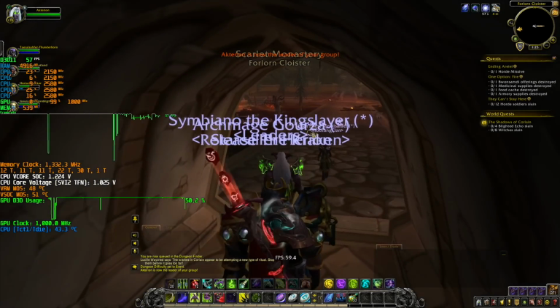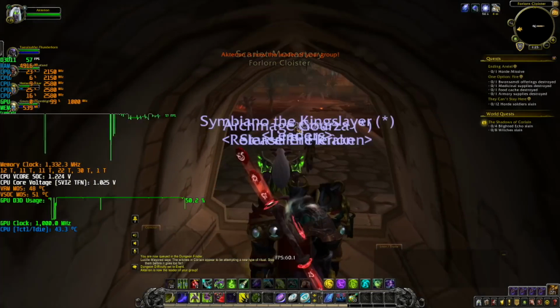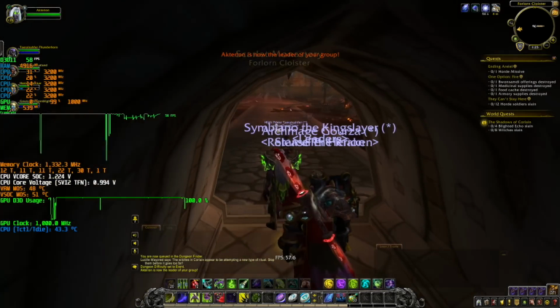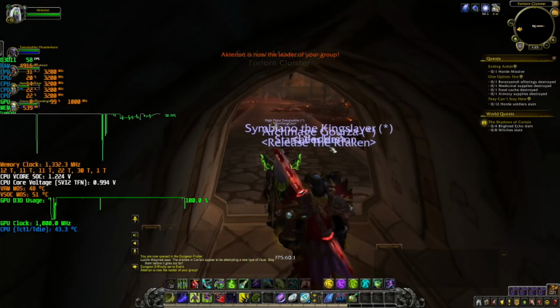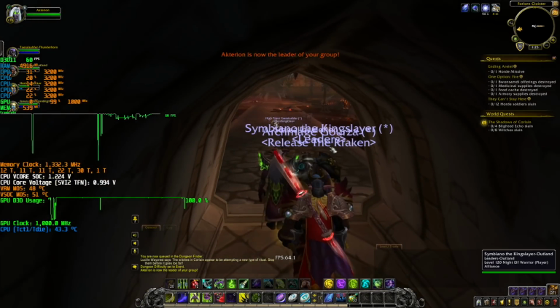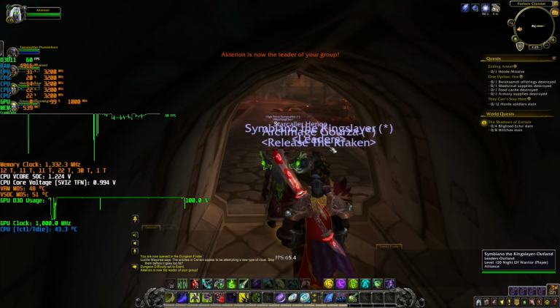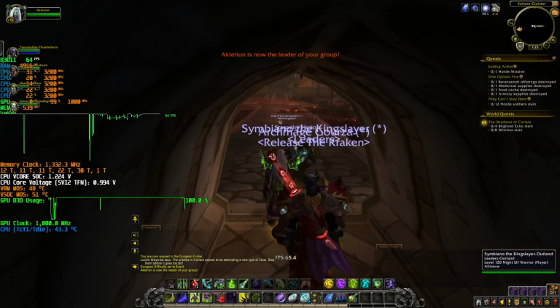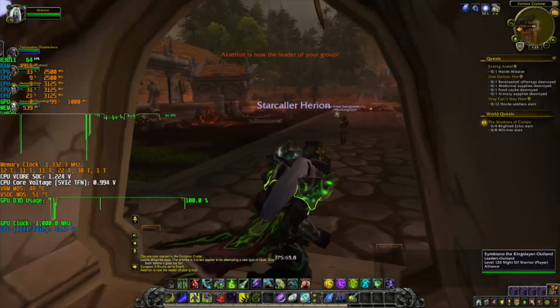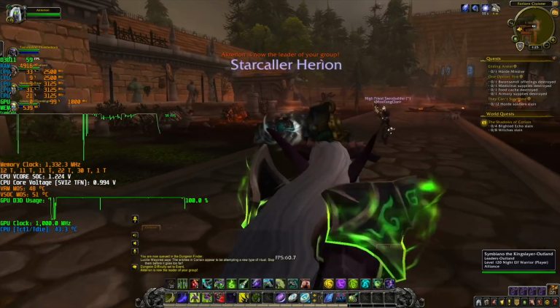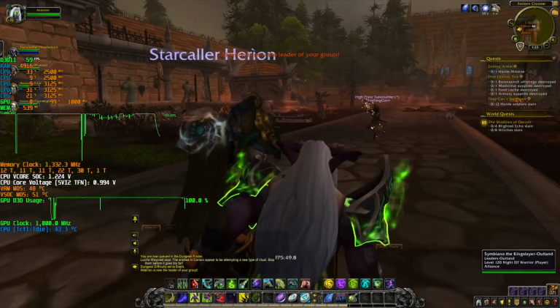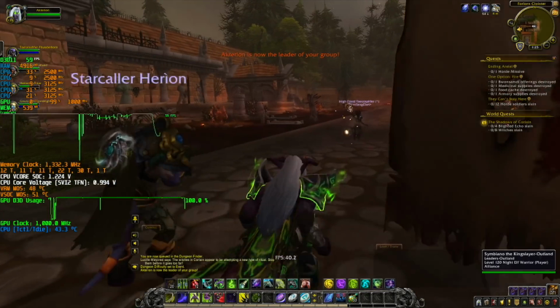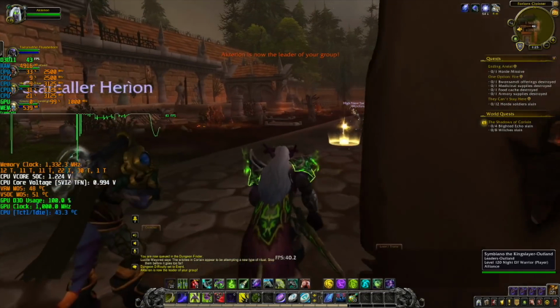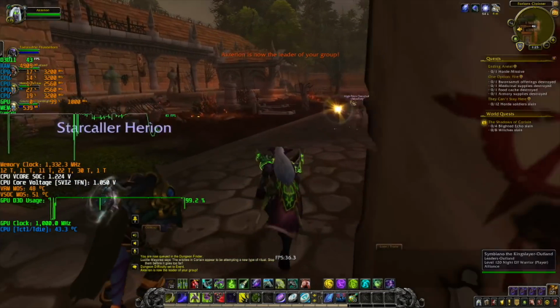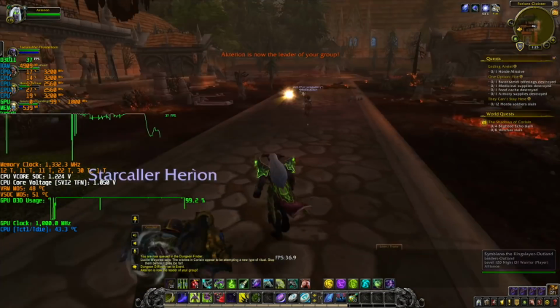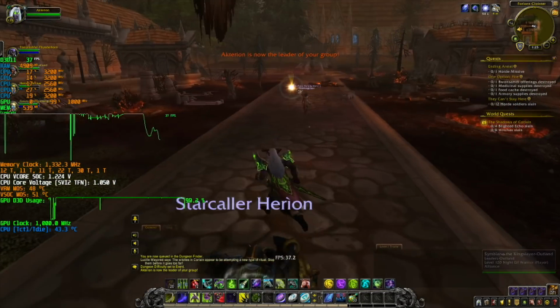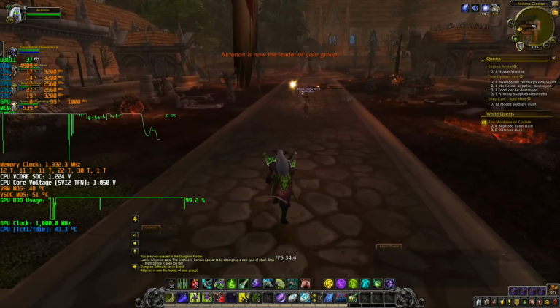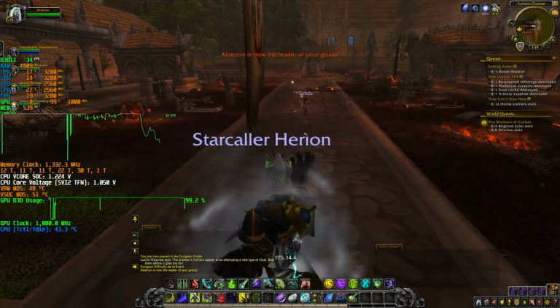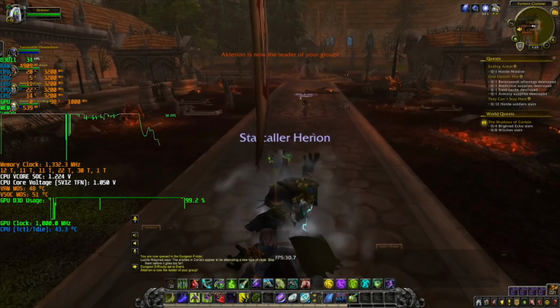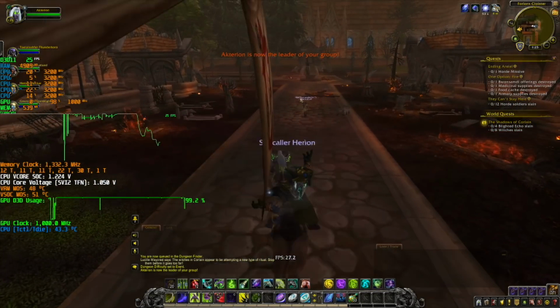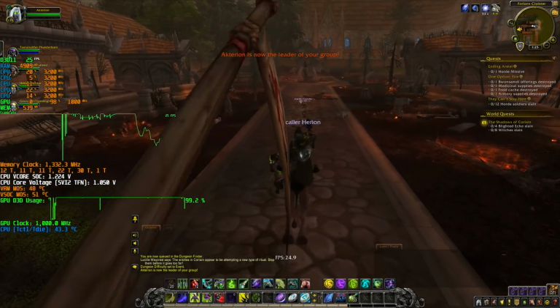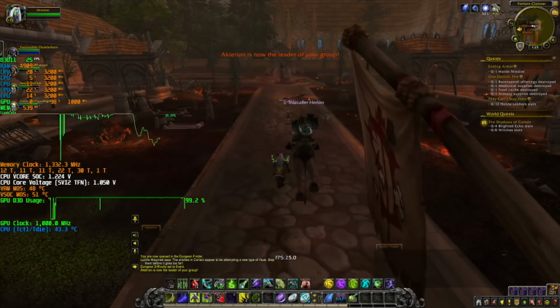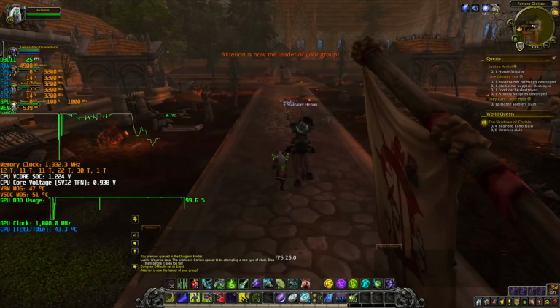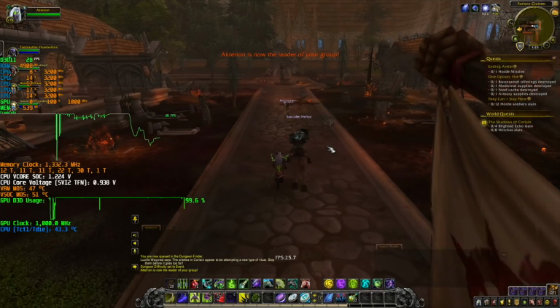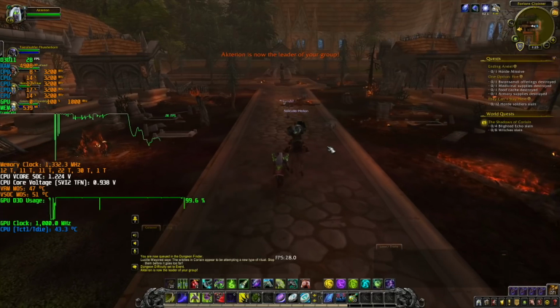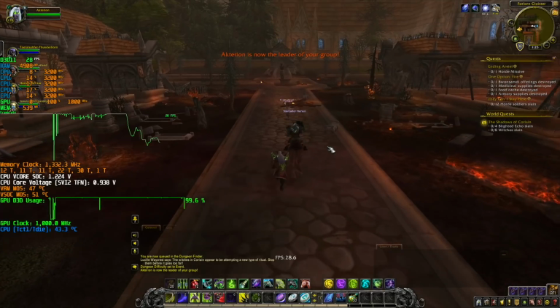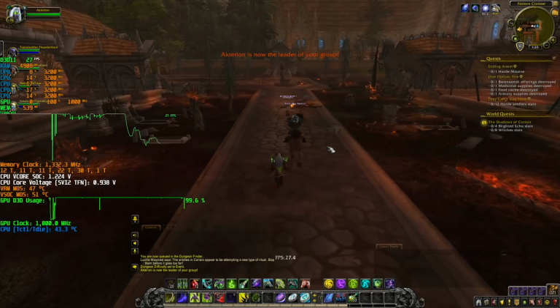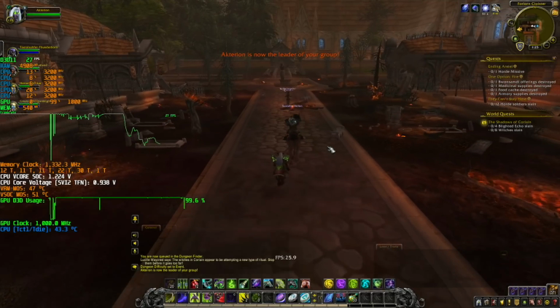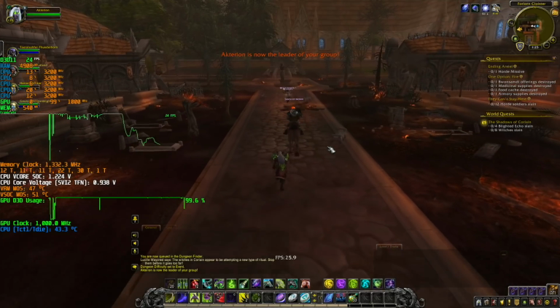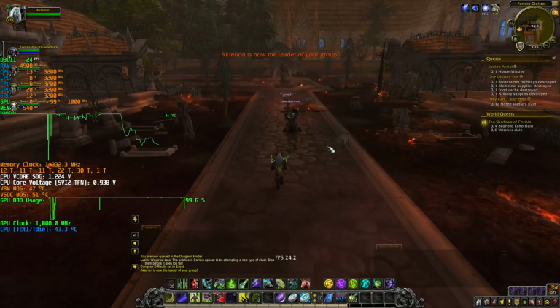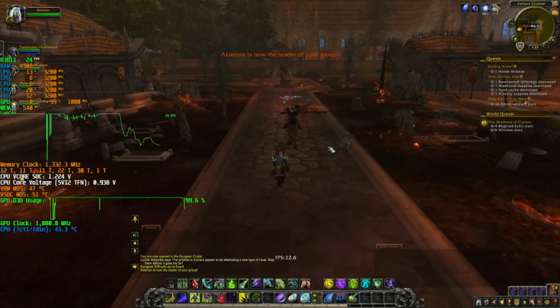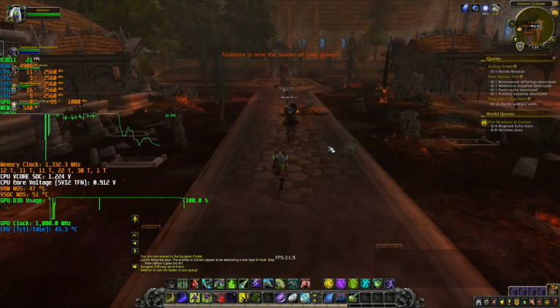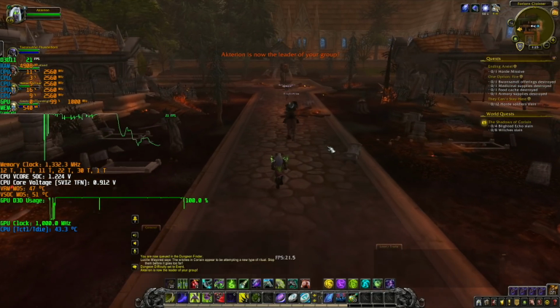Let's try a dungeon. We have some frame drops.